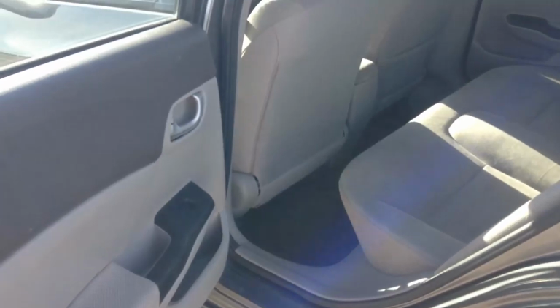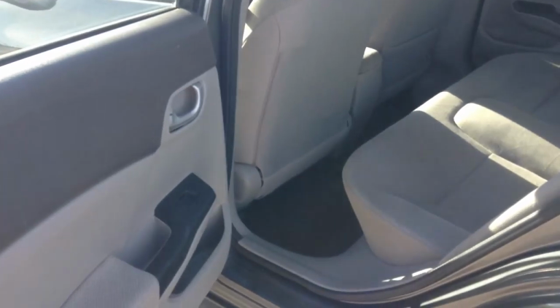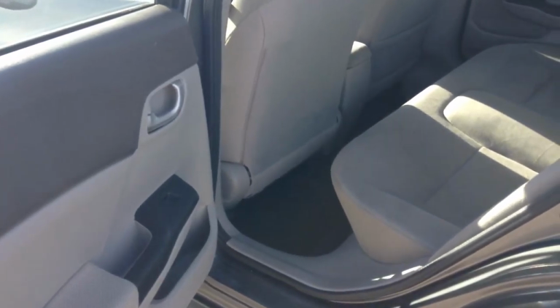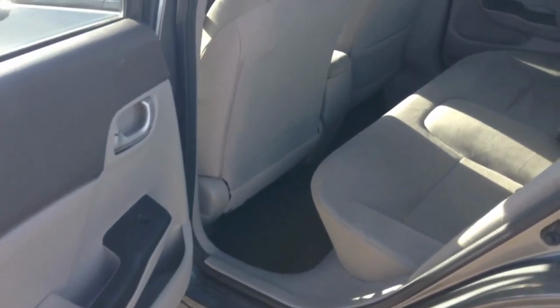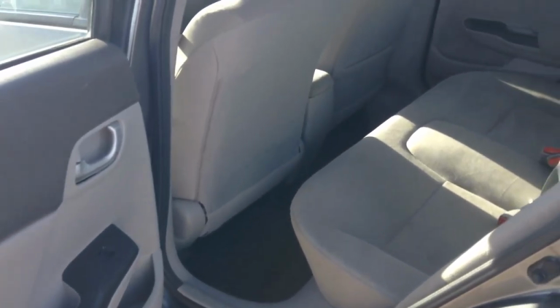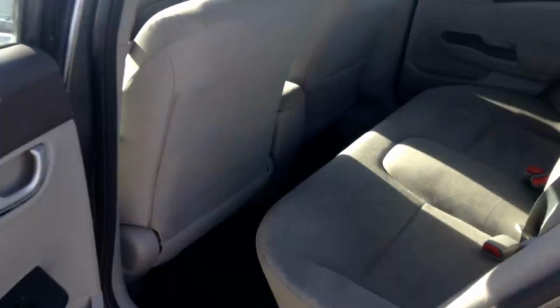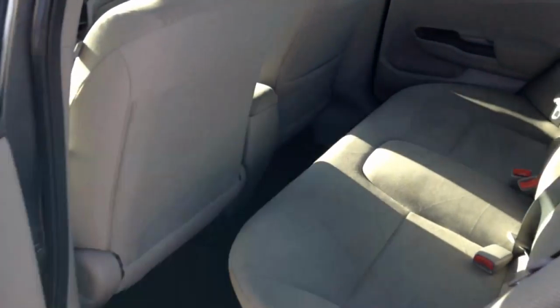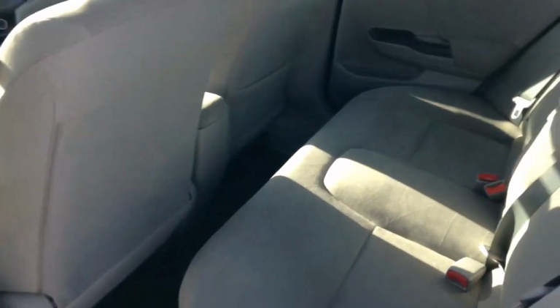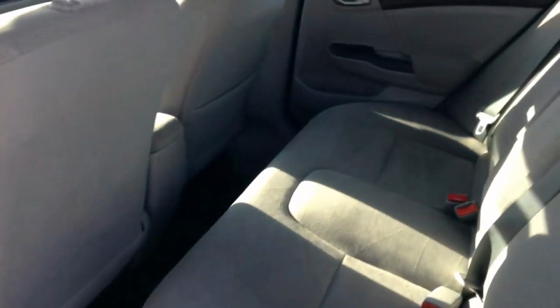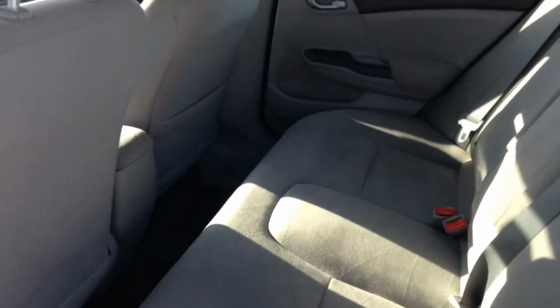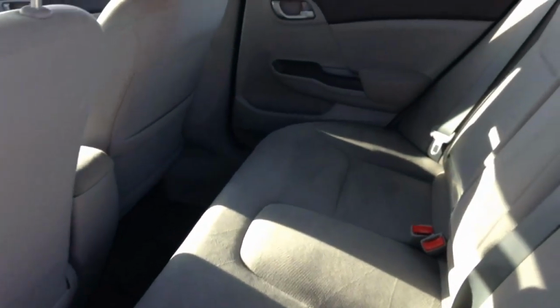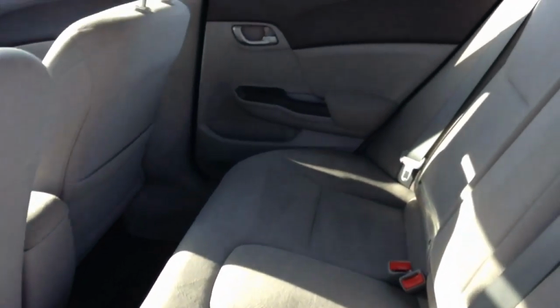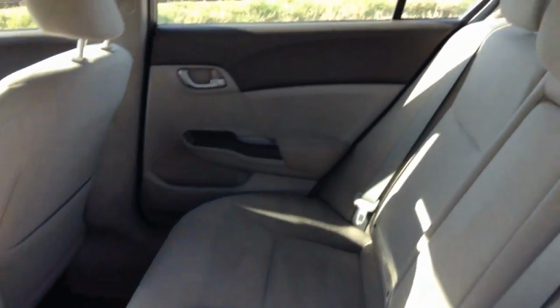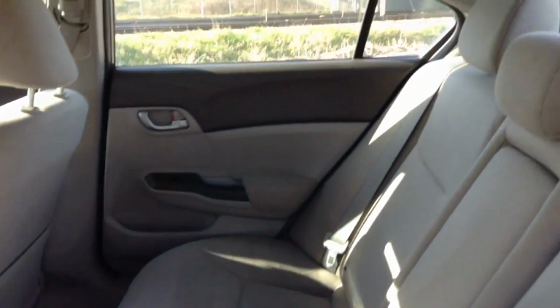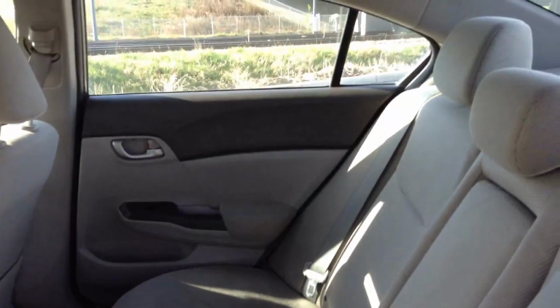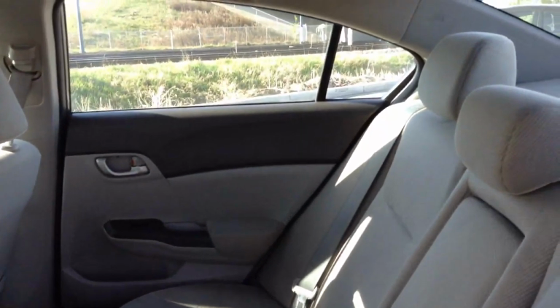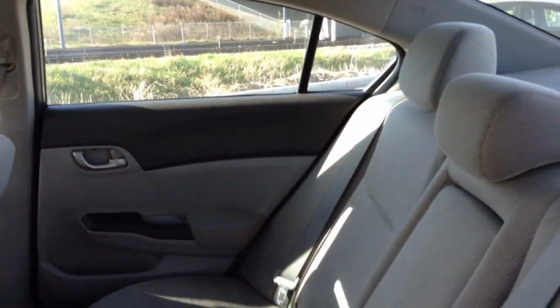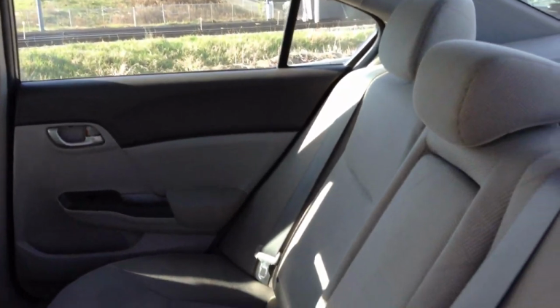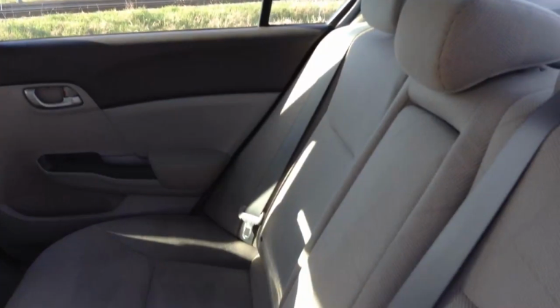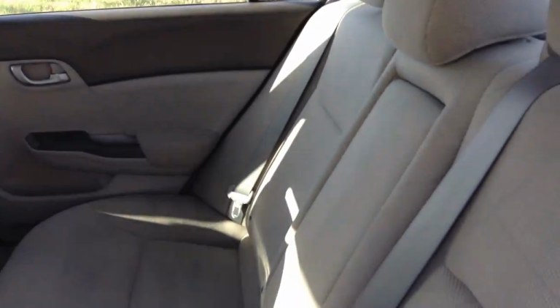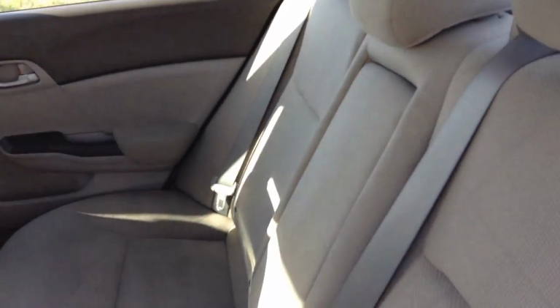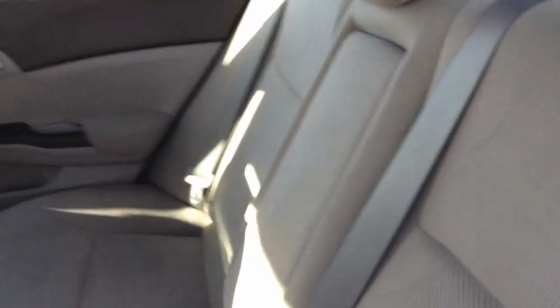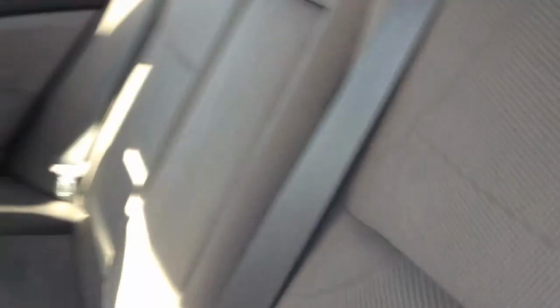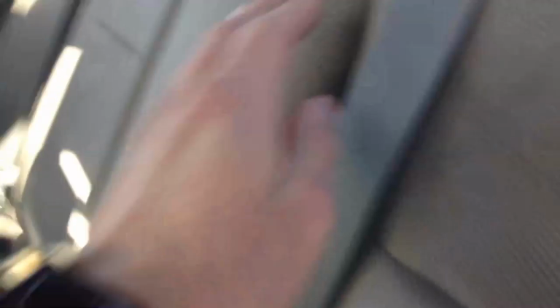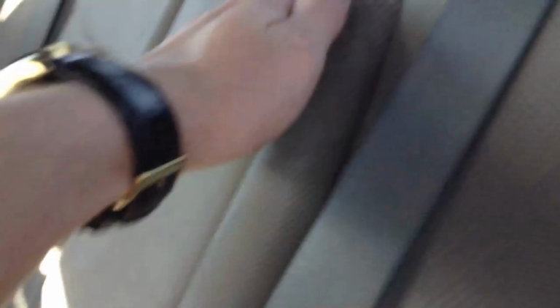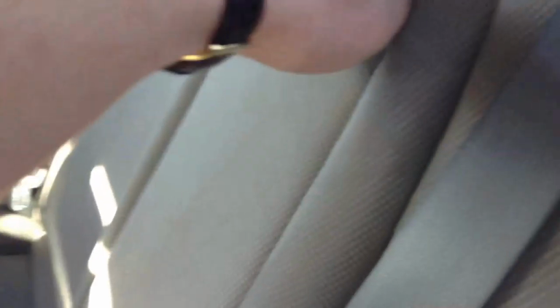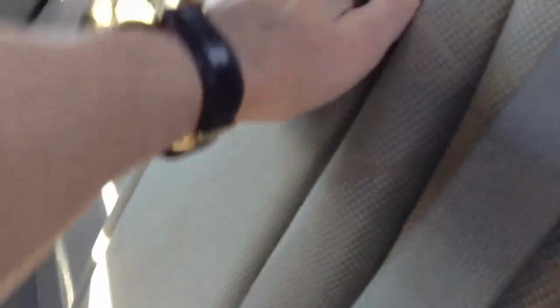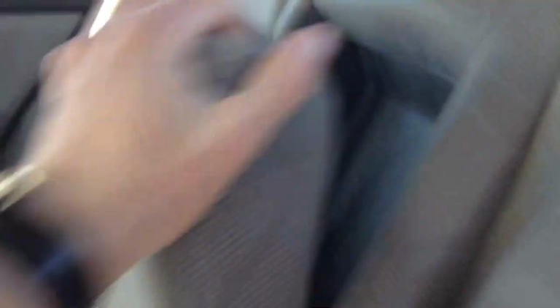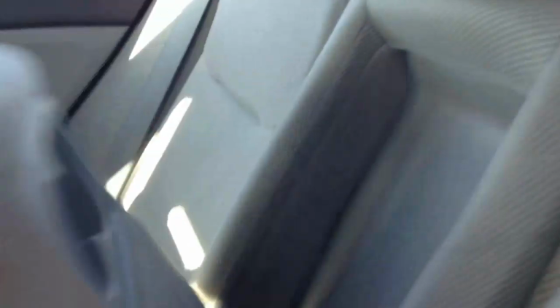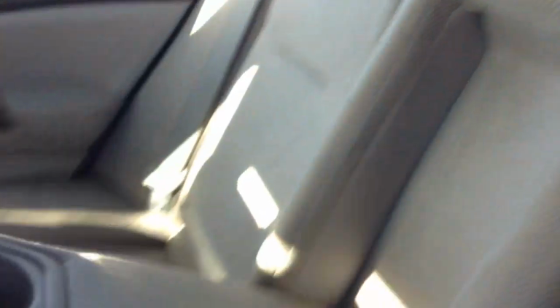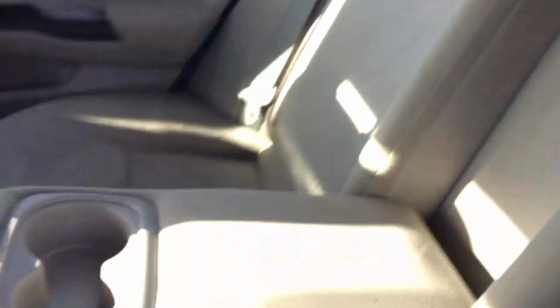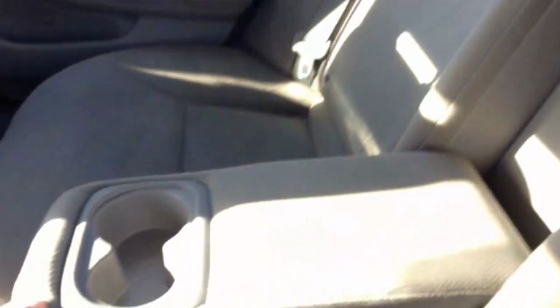Take a look in the back of the vehicle — cup holders right there.